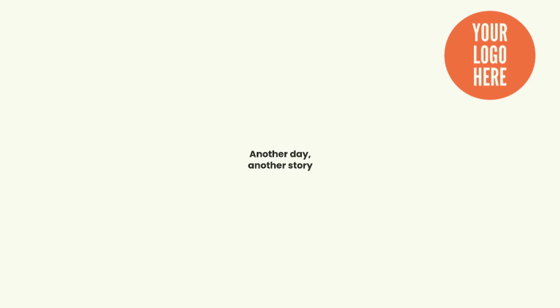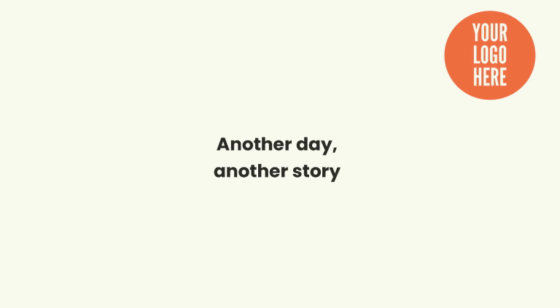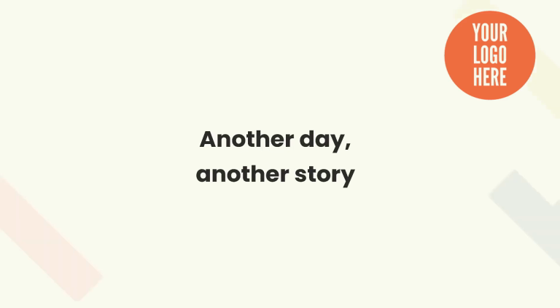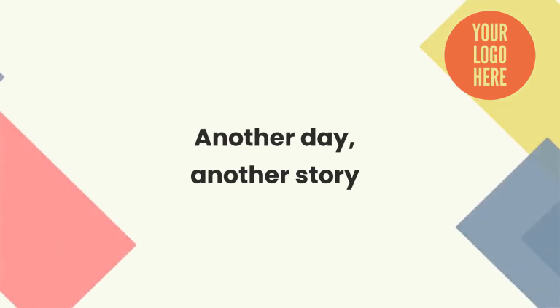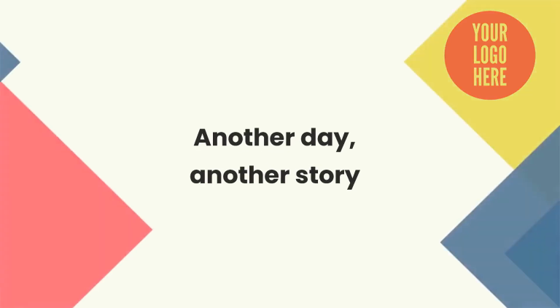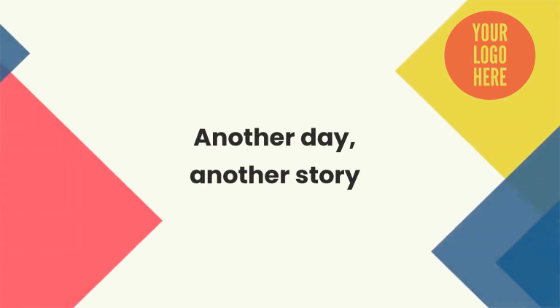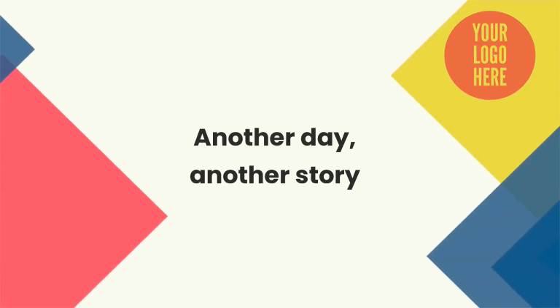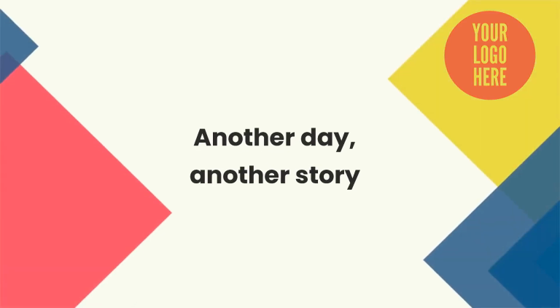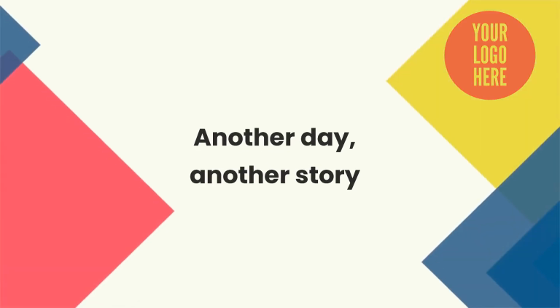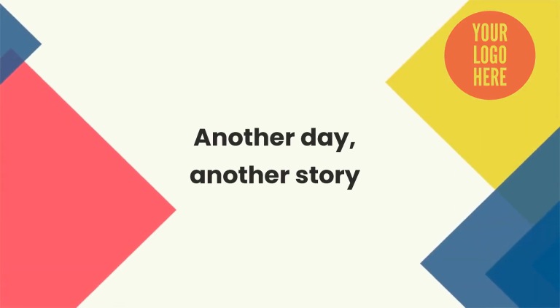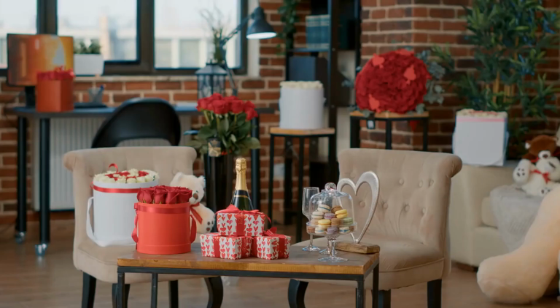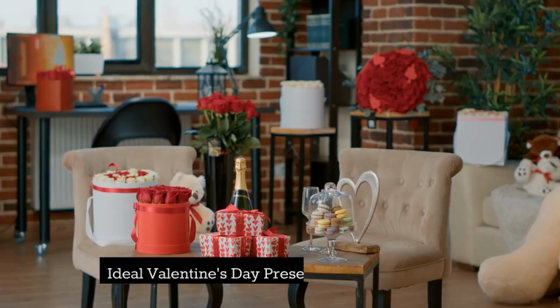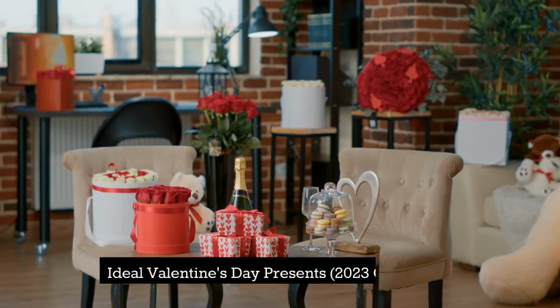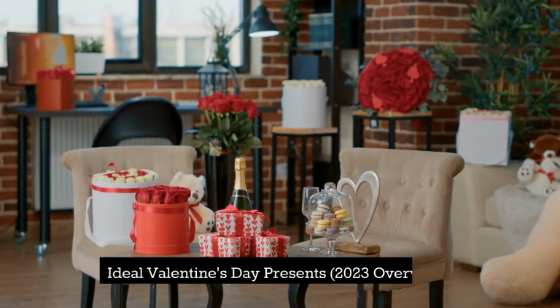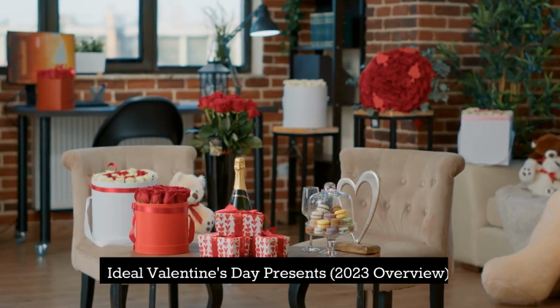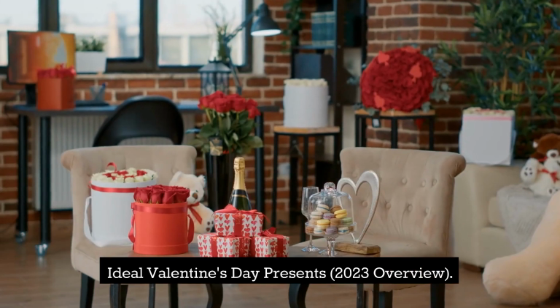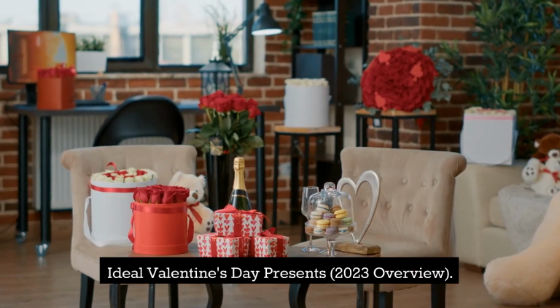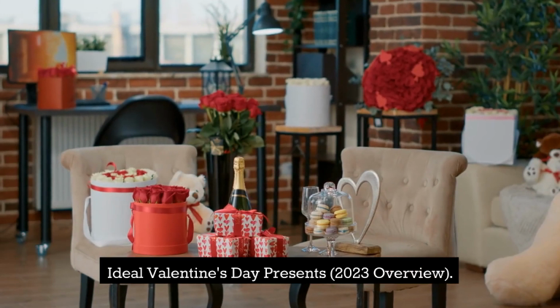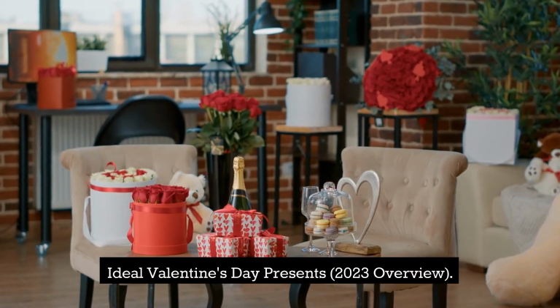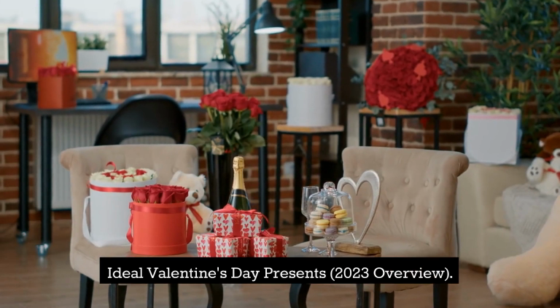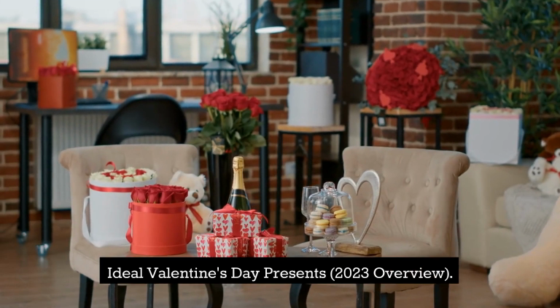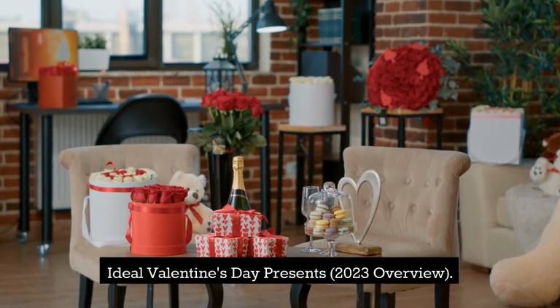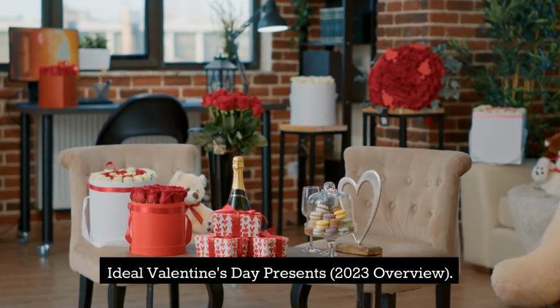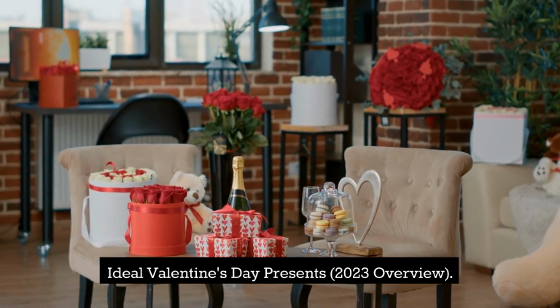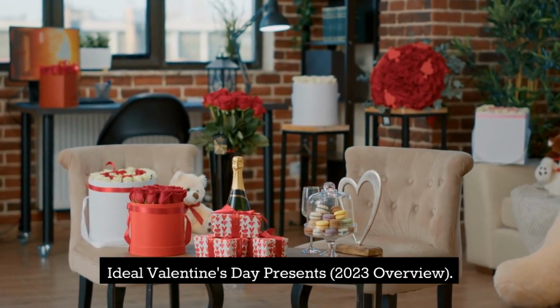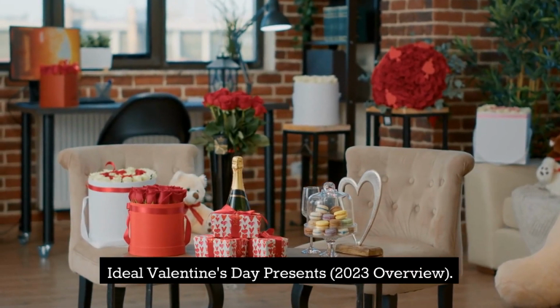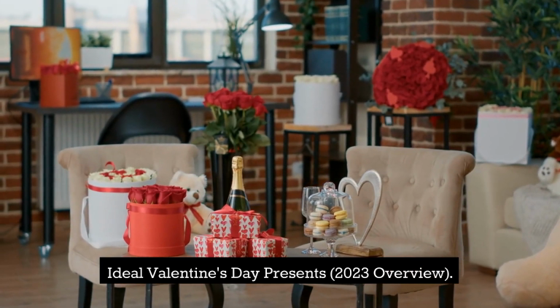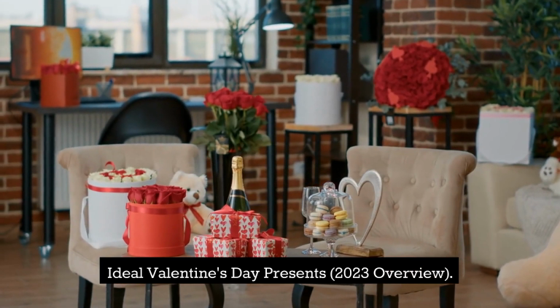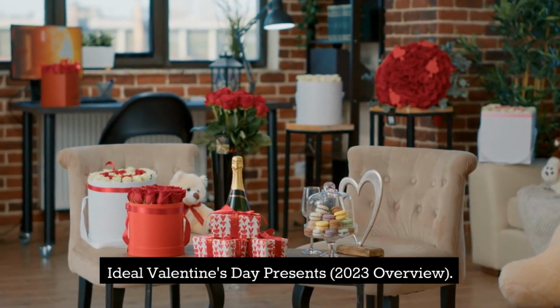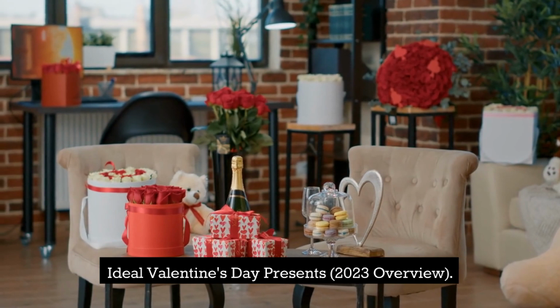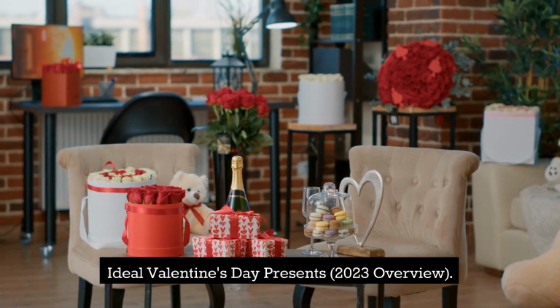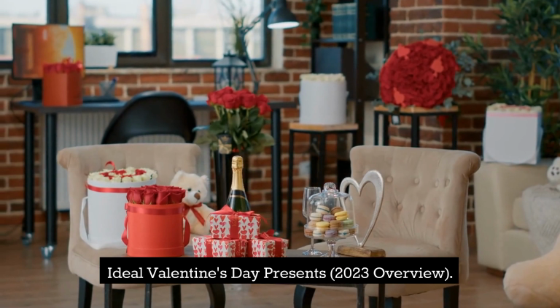Another day, another story. Ideal Valentine's Day presents: 2023 Overview.